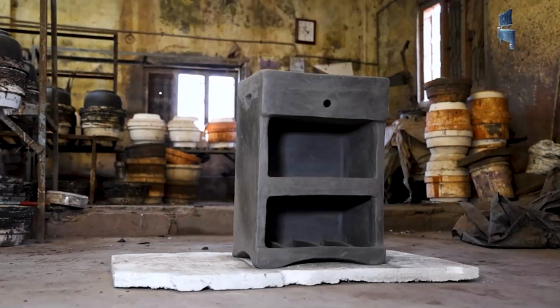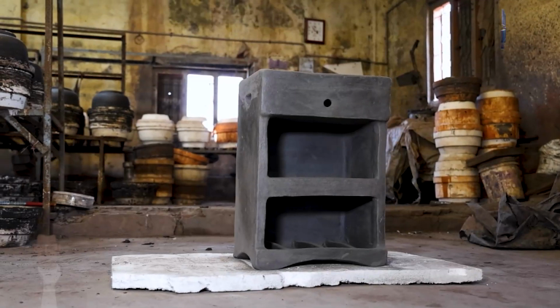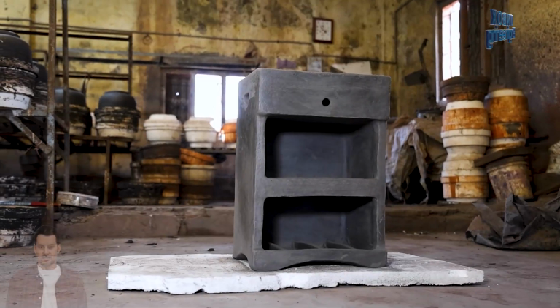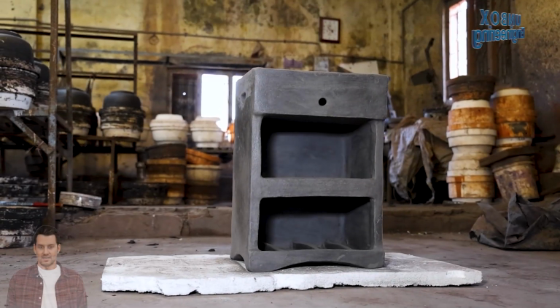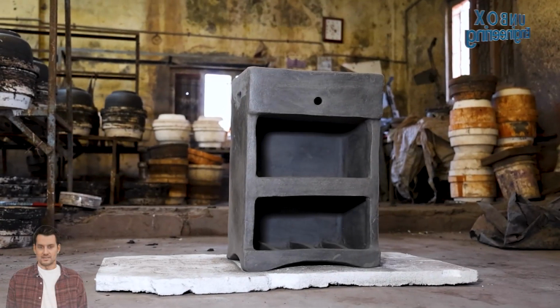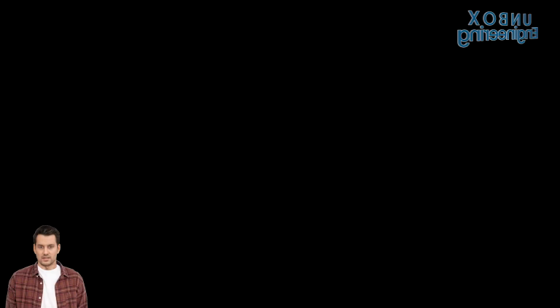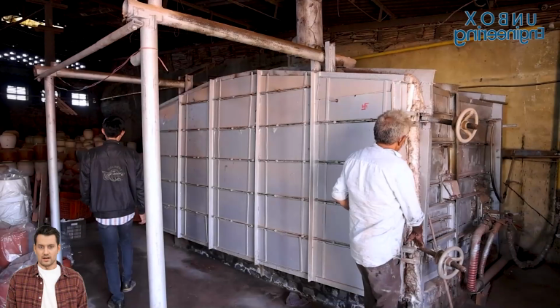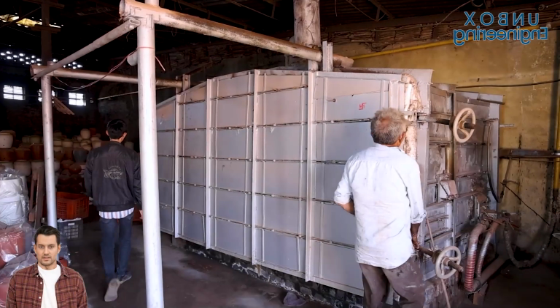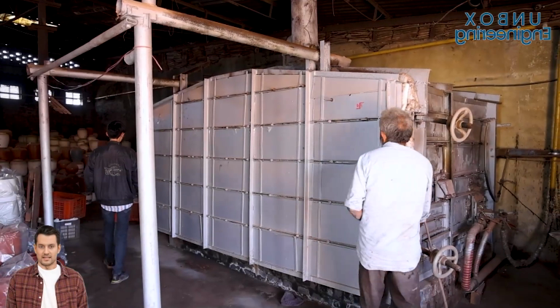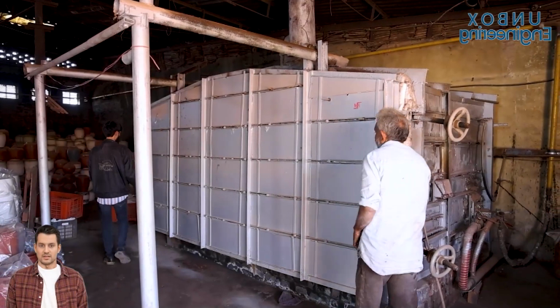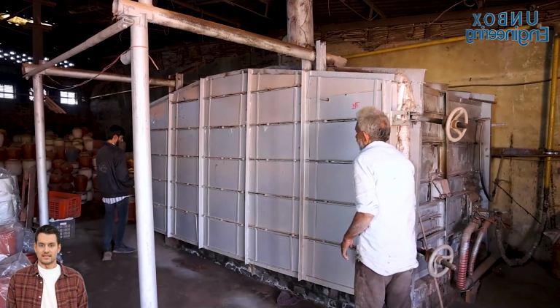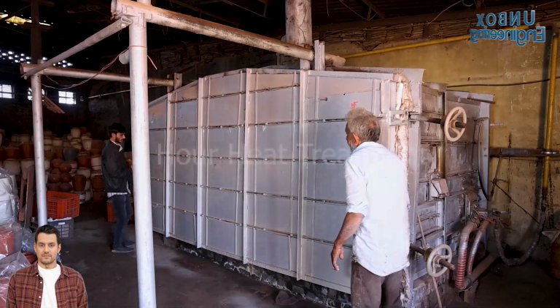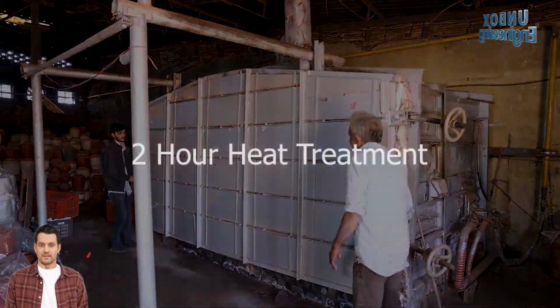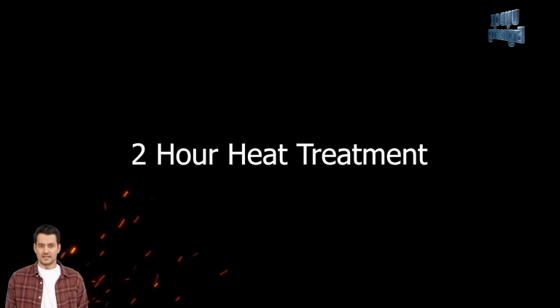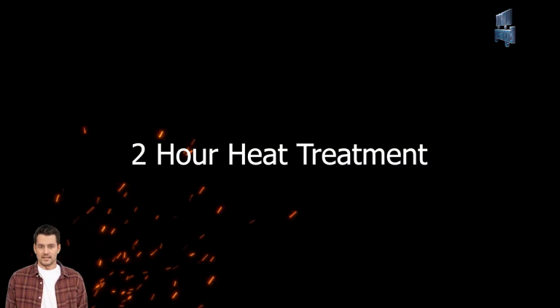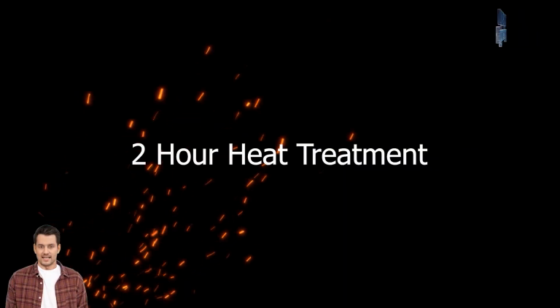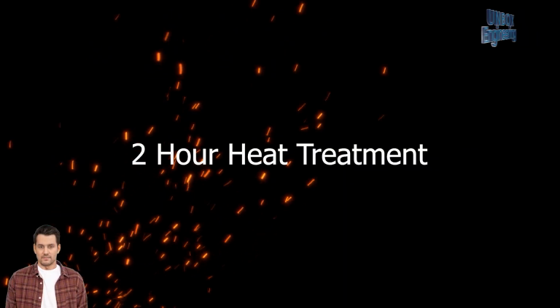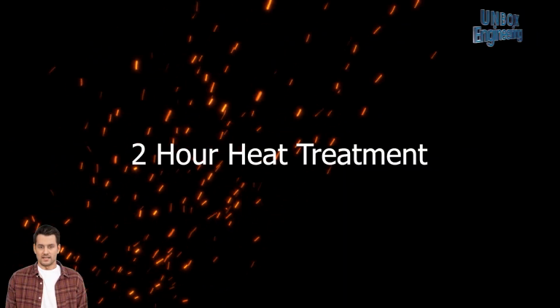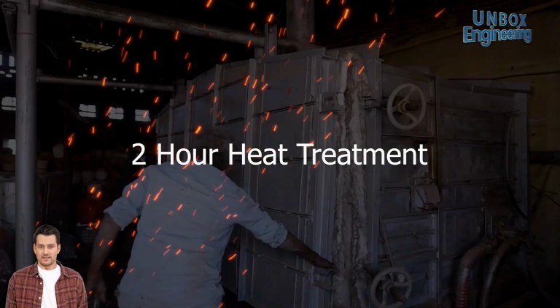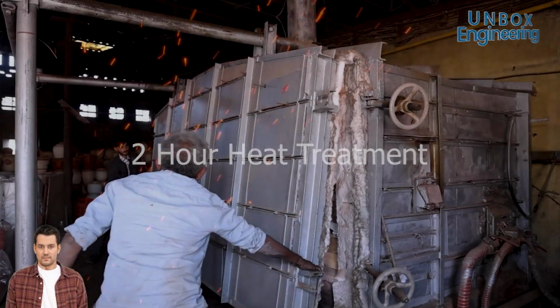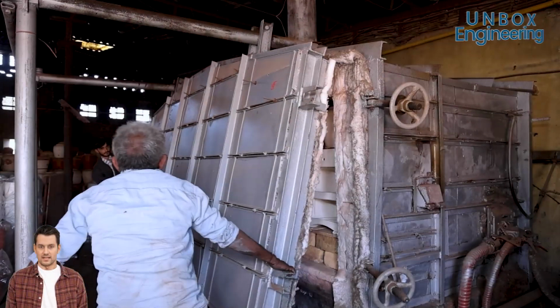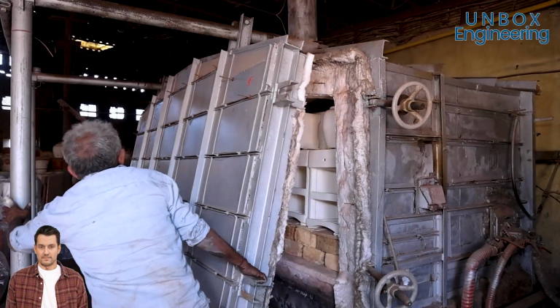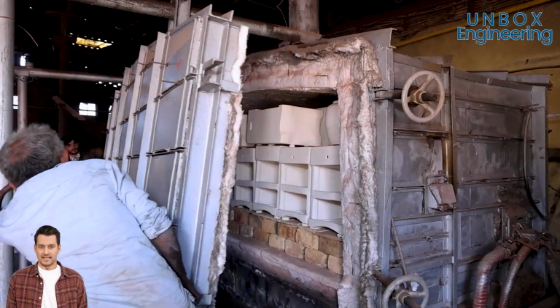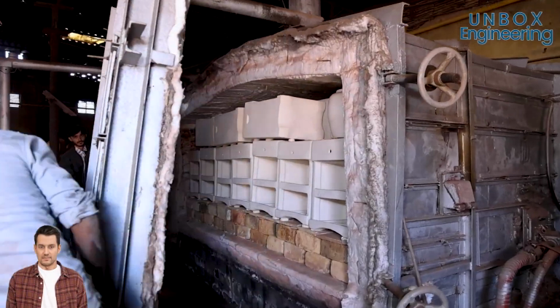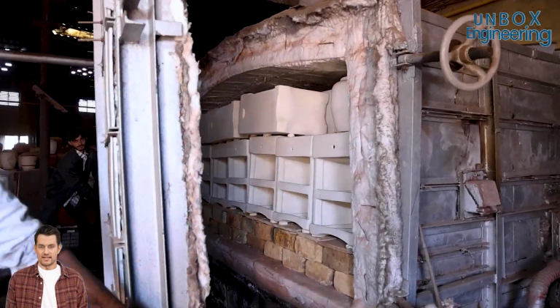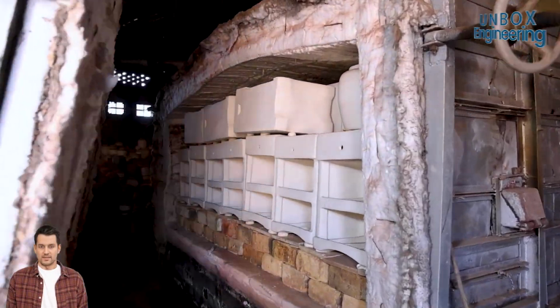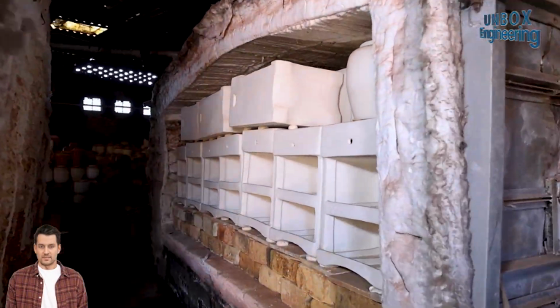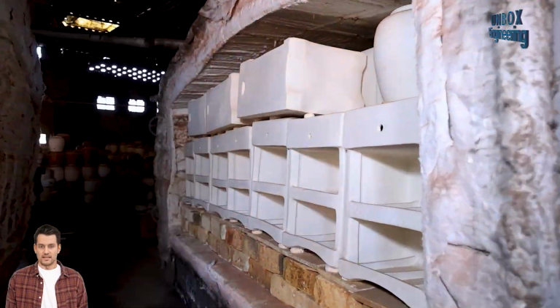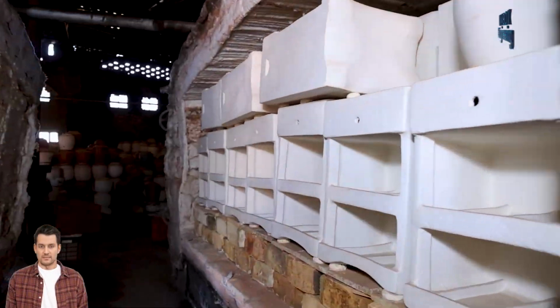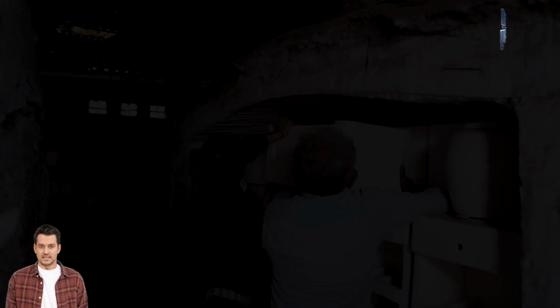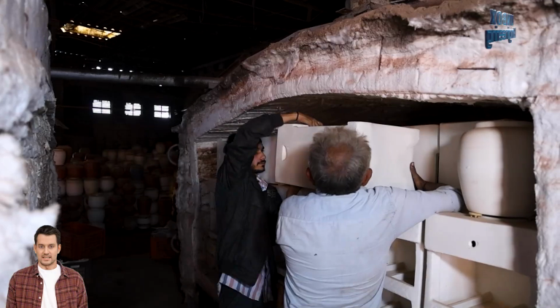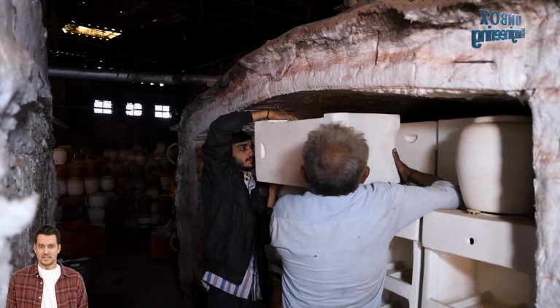After two hours of heat treatment, the fridge is carefully taken out of the furnace, getting it ready for those final finishing touches.